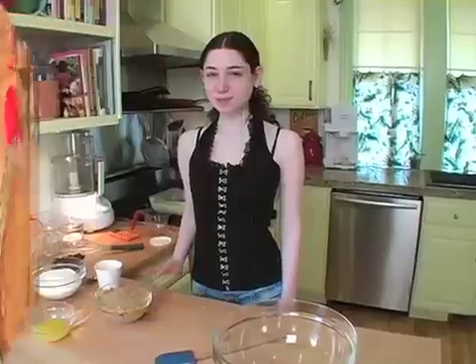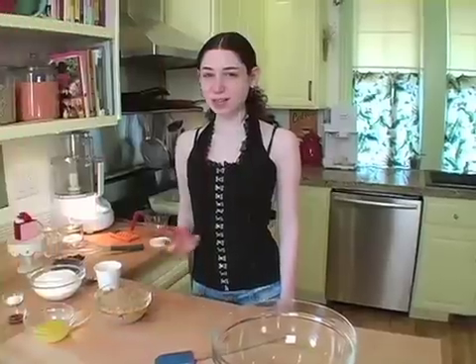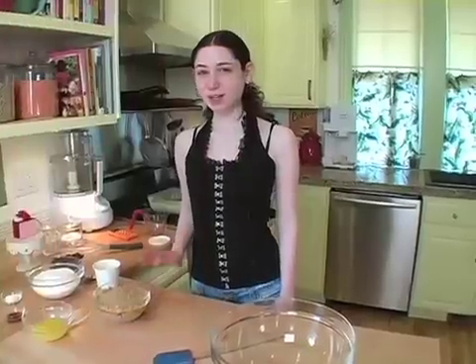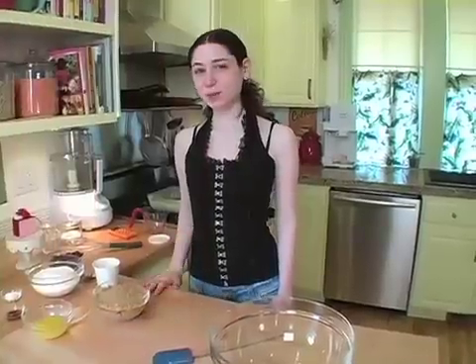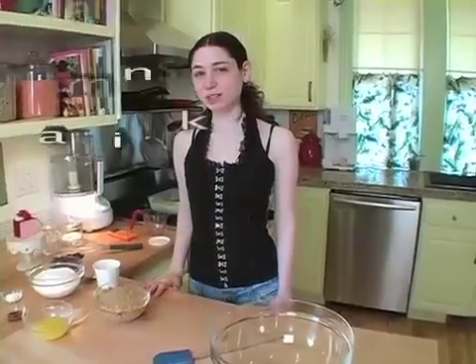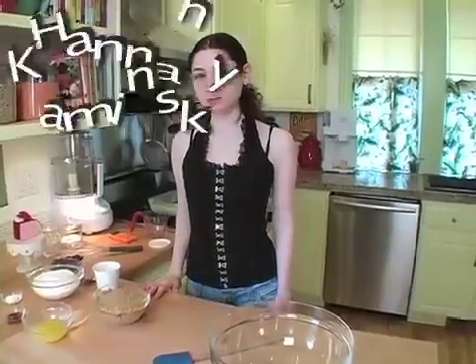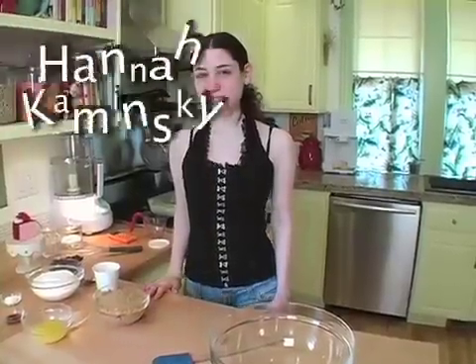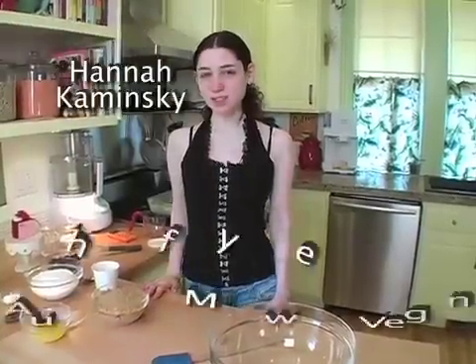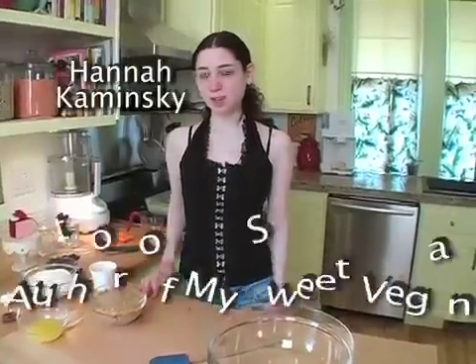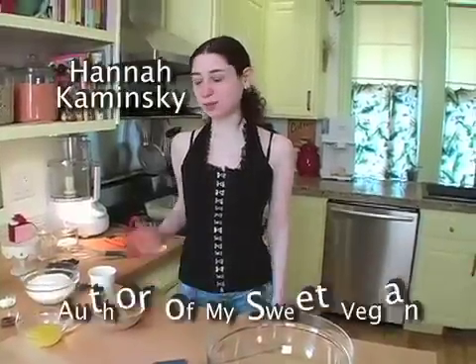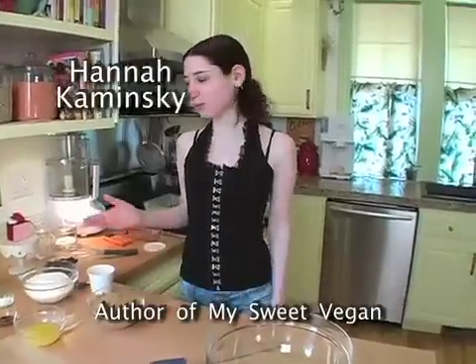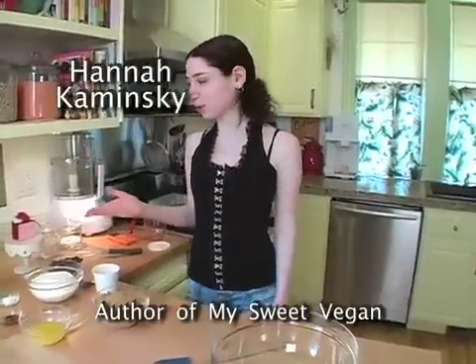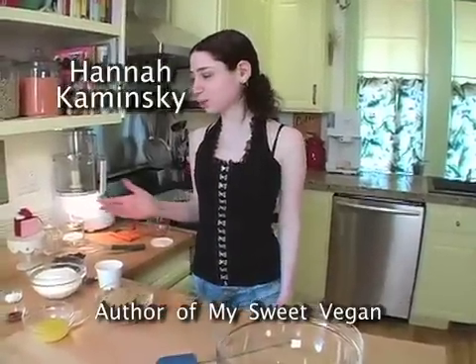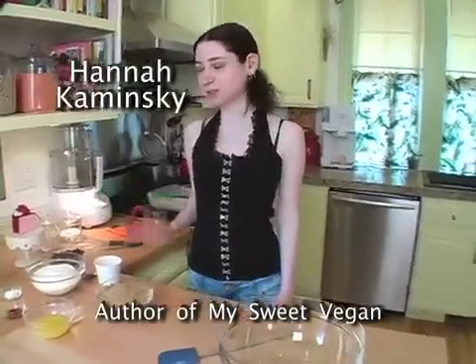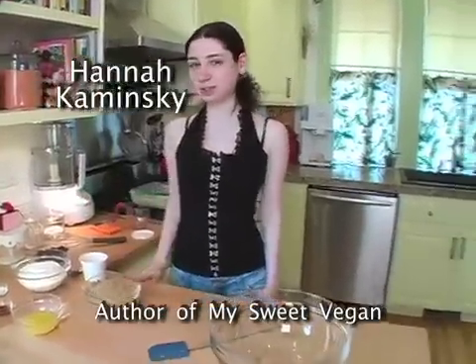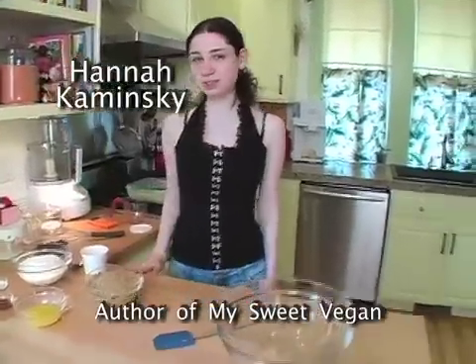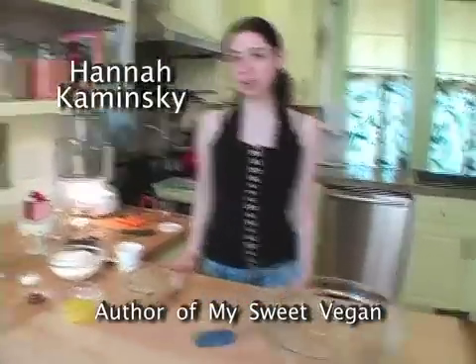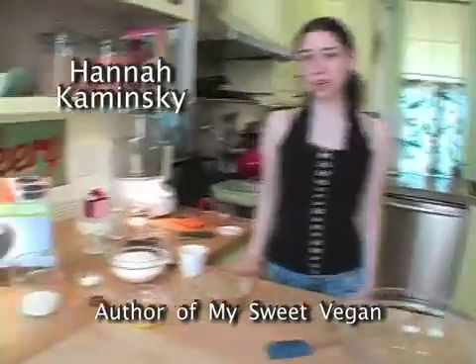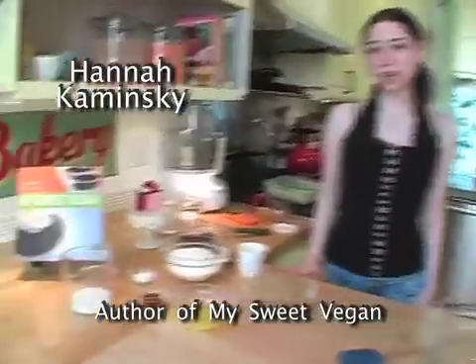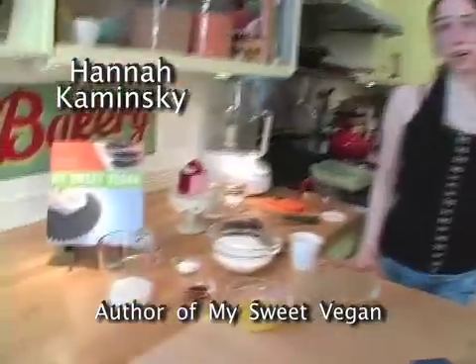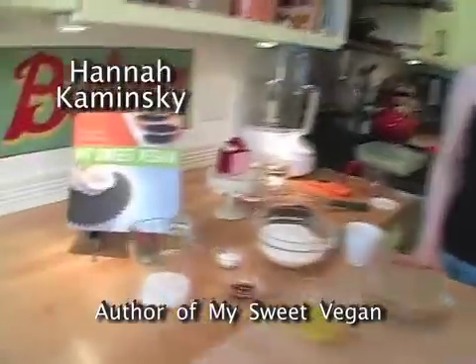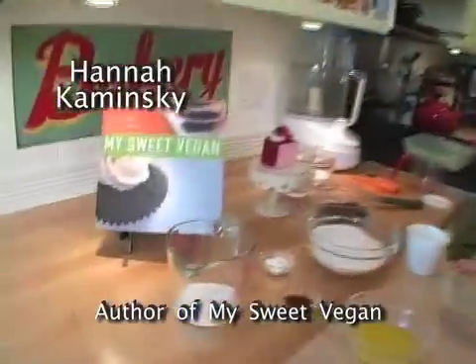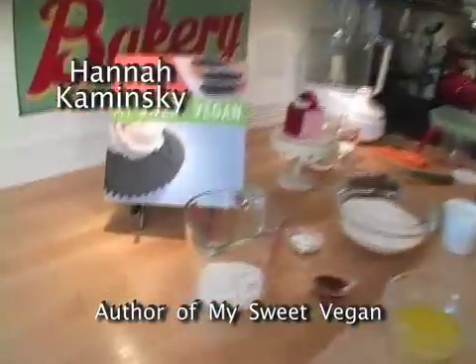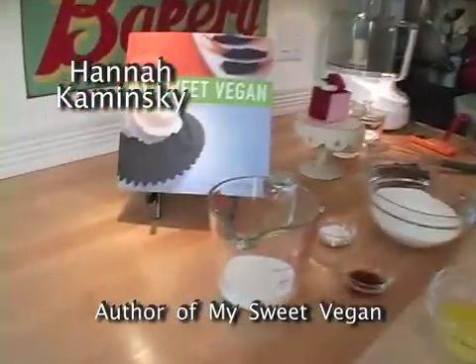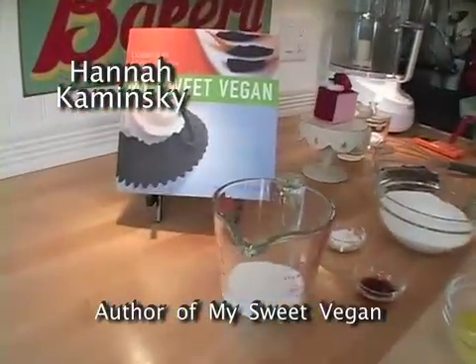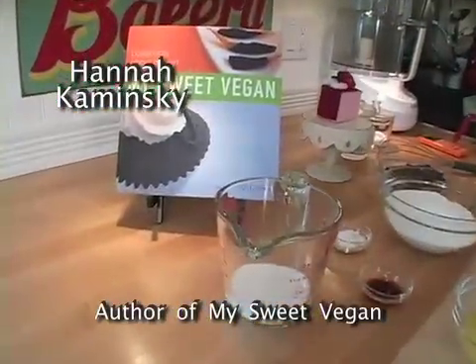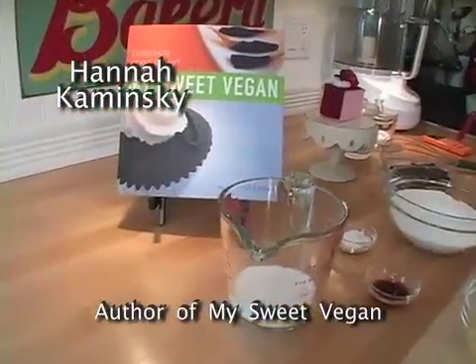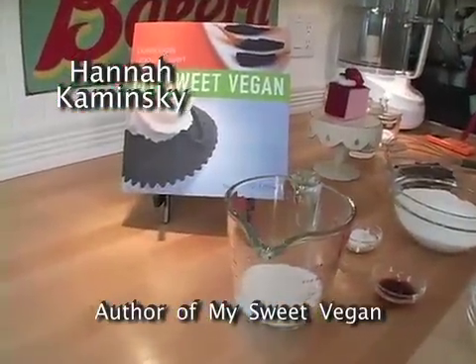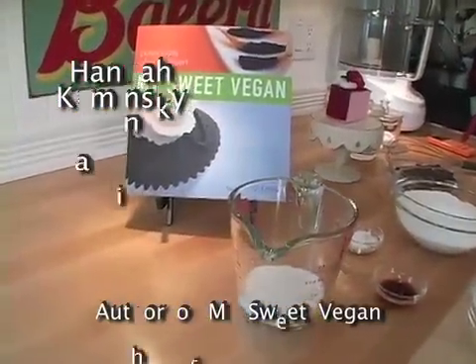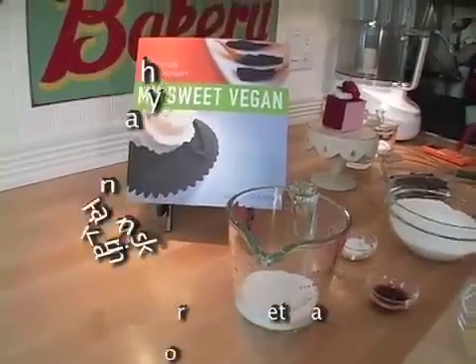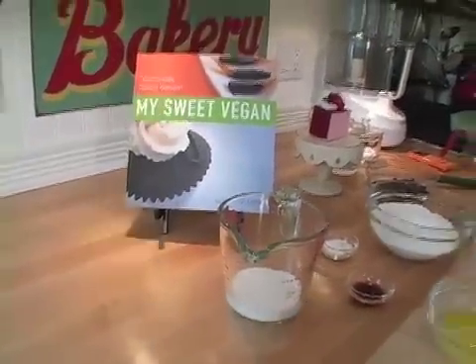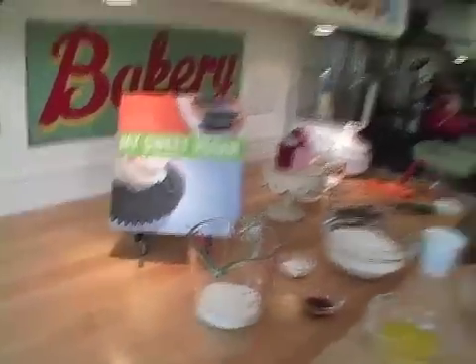Hi, I'm Hannah Kaminsky, author of My Sweet Vegan, and I'm going to show you how to make butterscotch blondies.